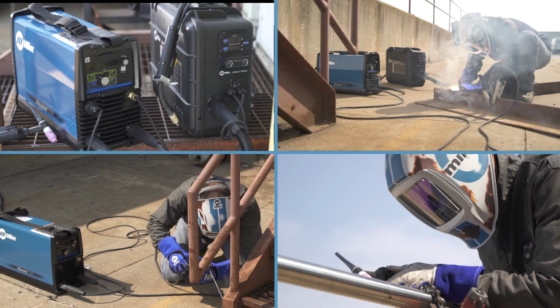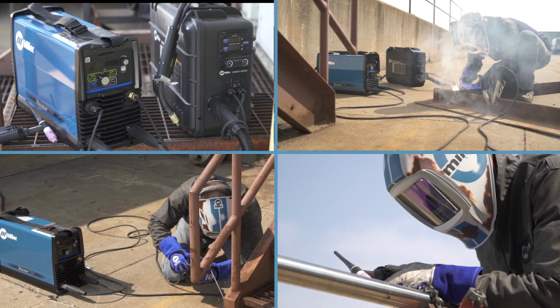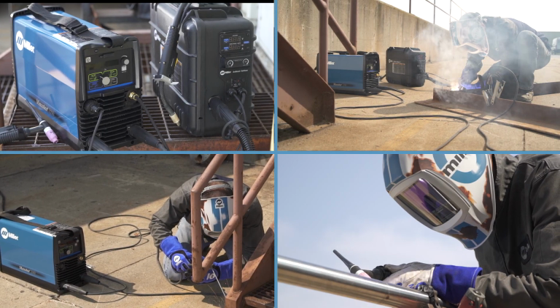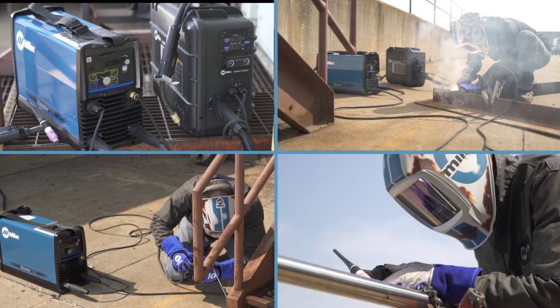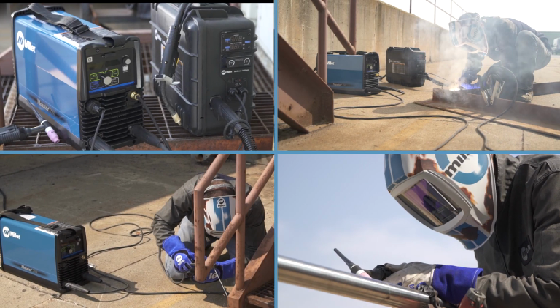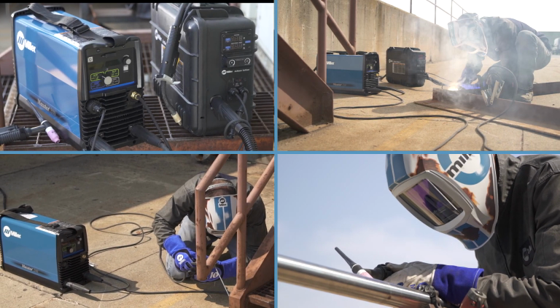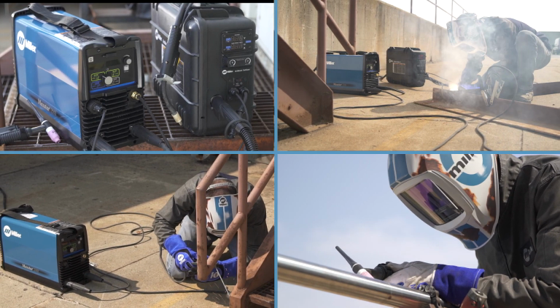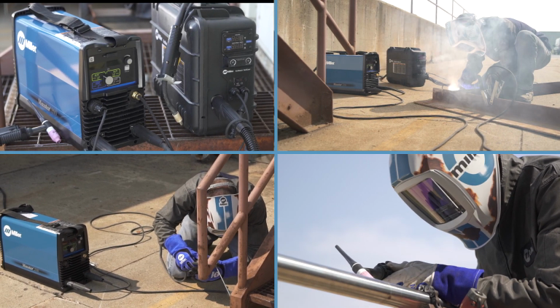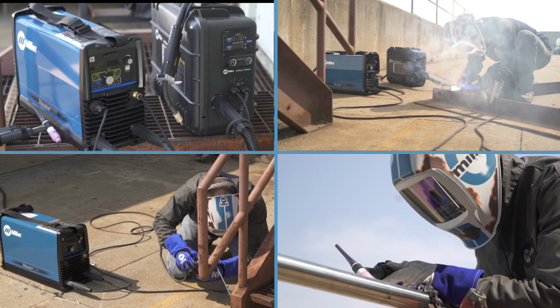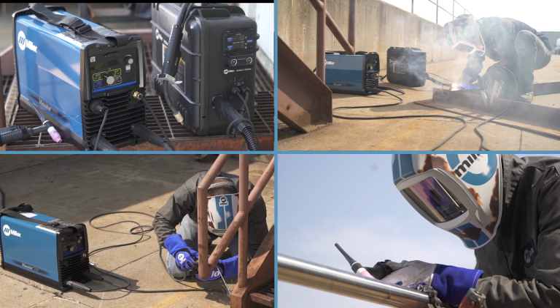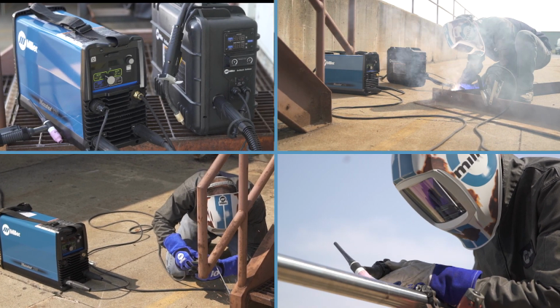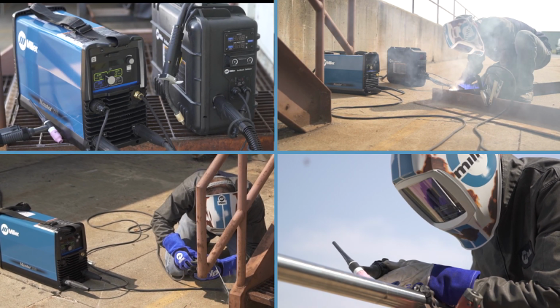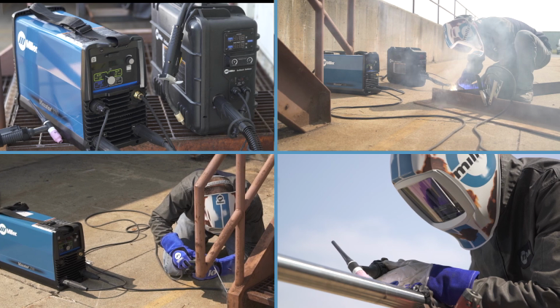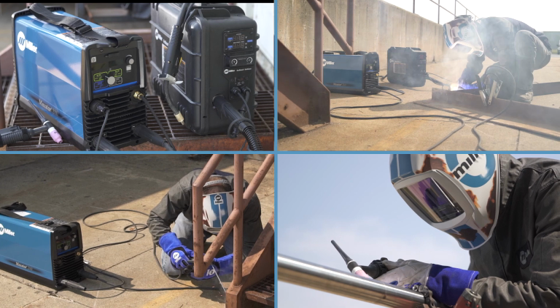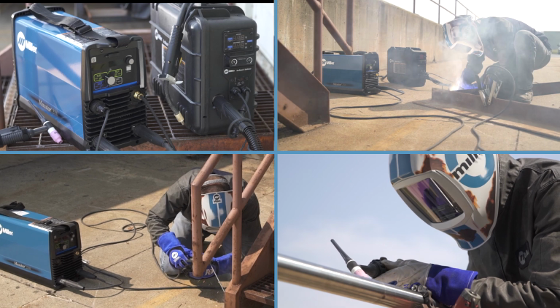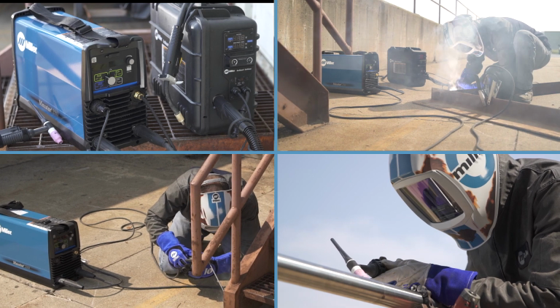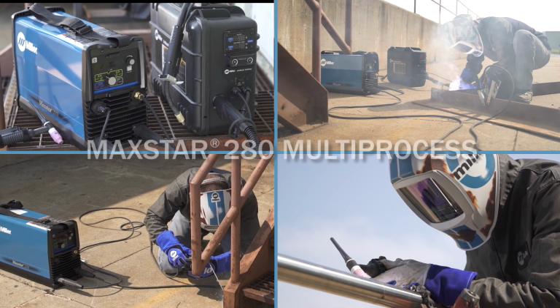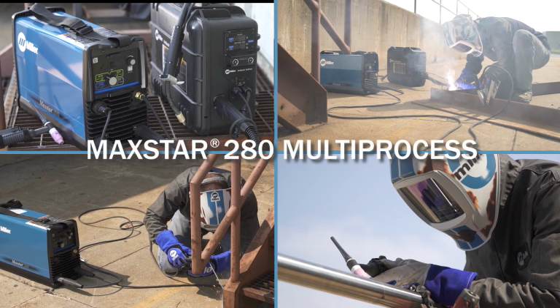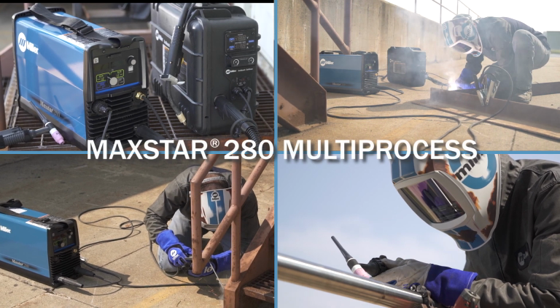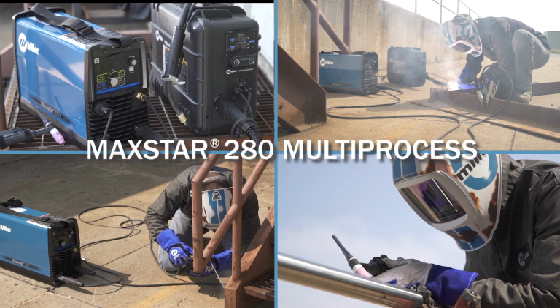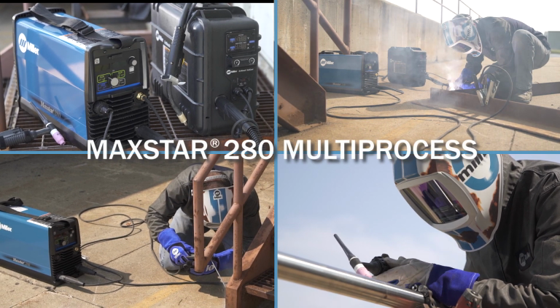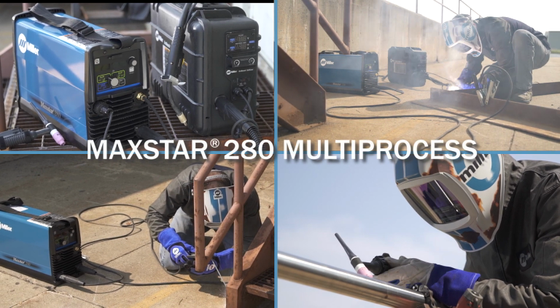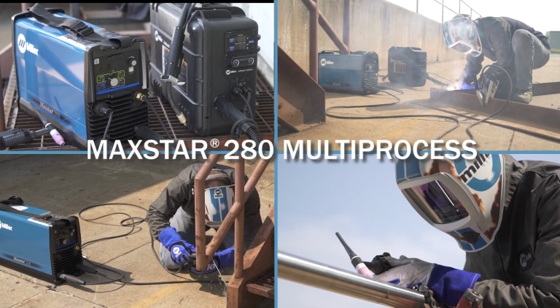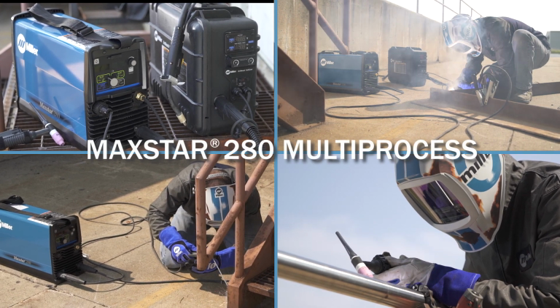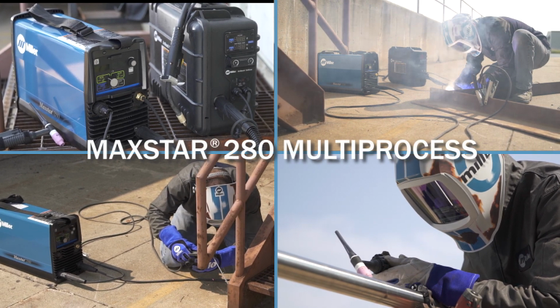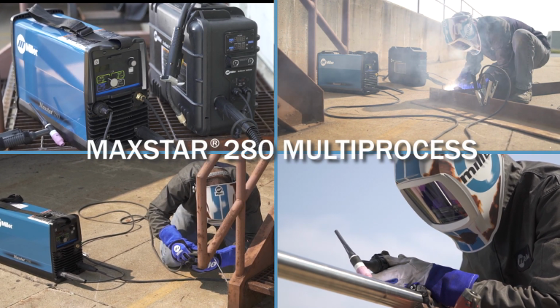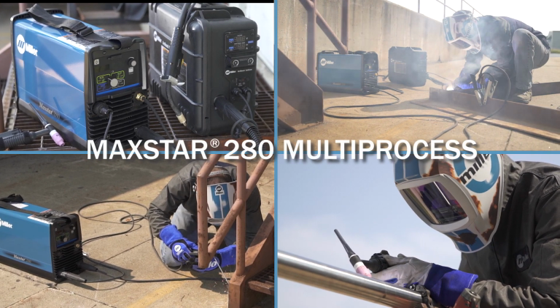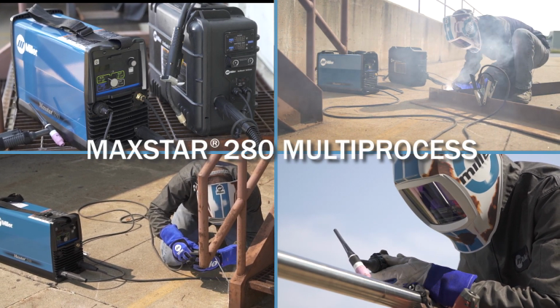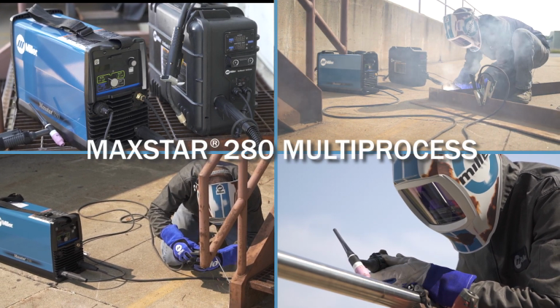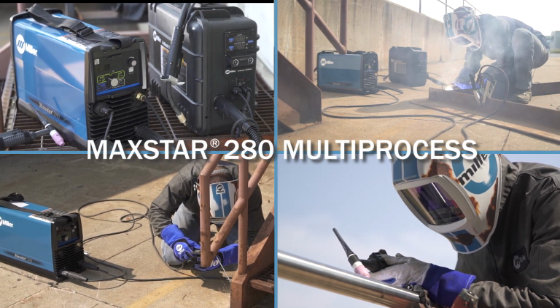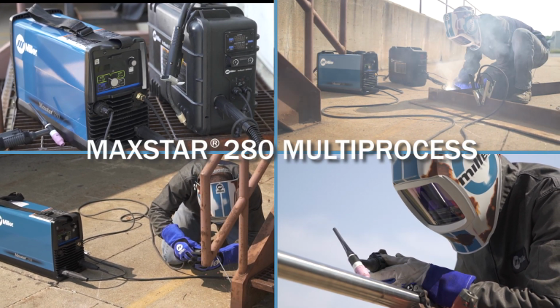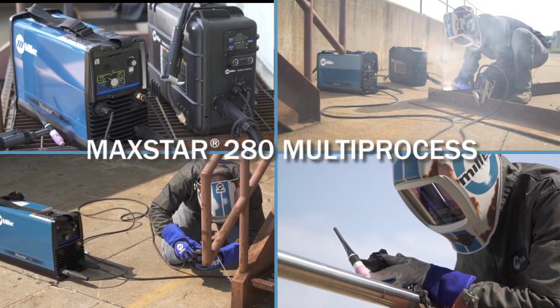When you need versatility and portability in one machine, choose the MaxStar 280 multi-process.